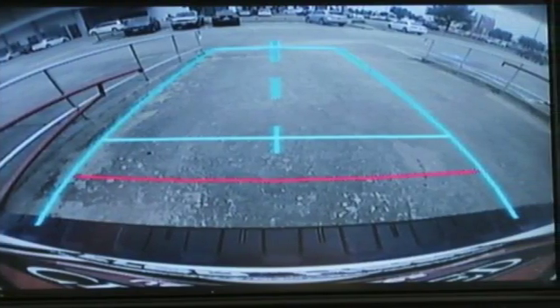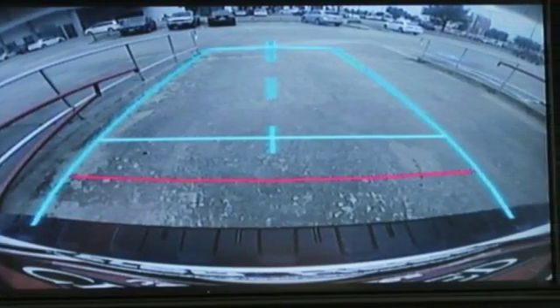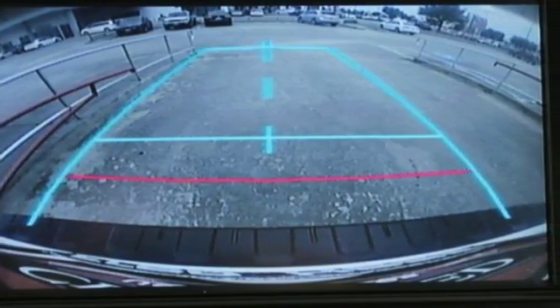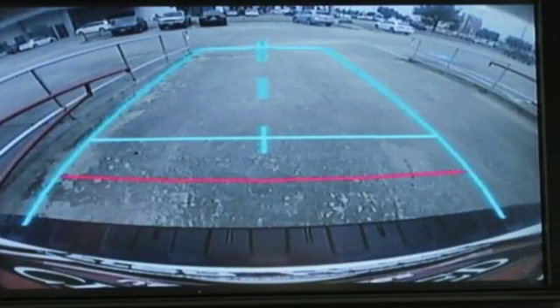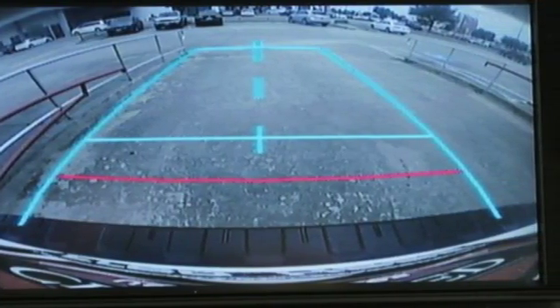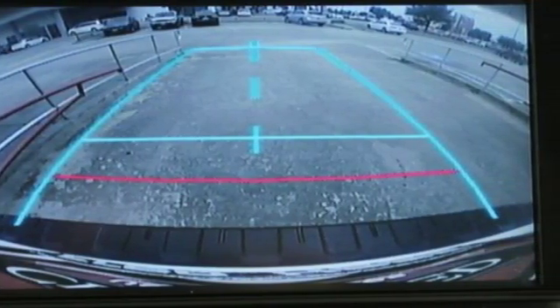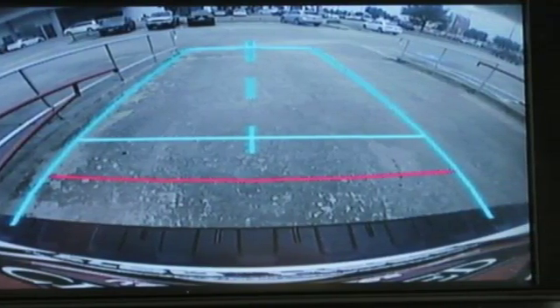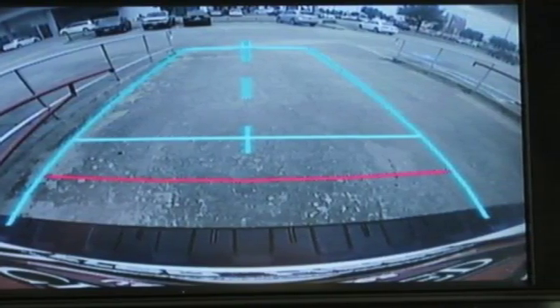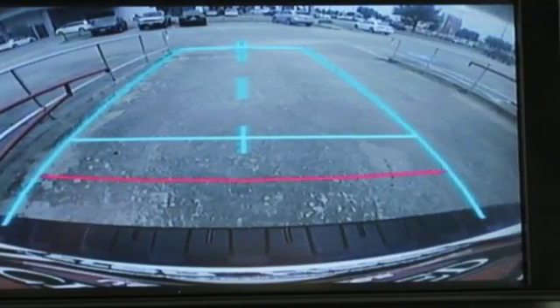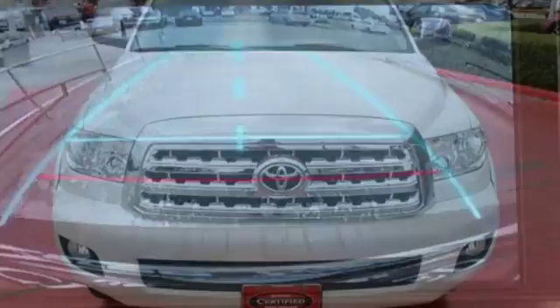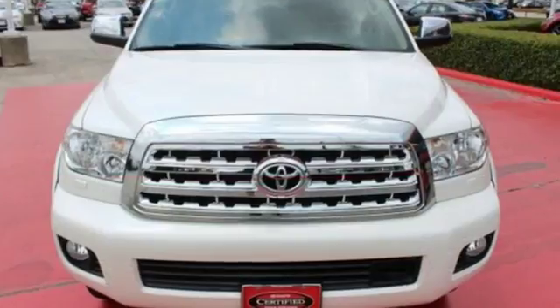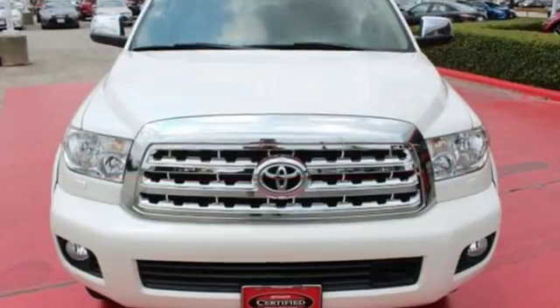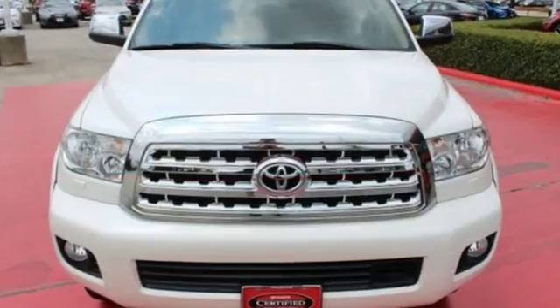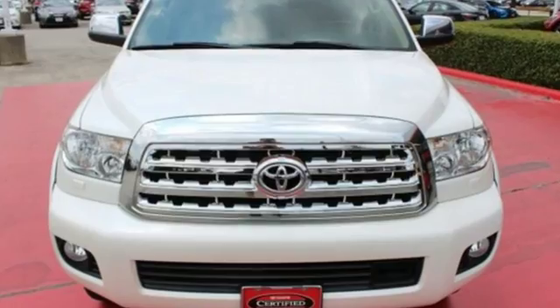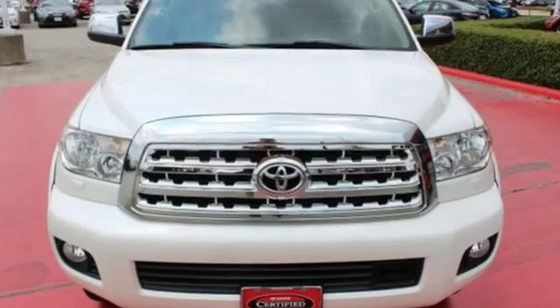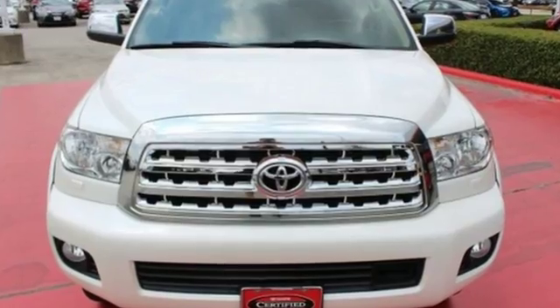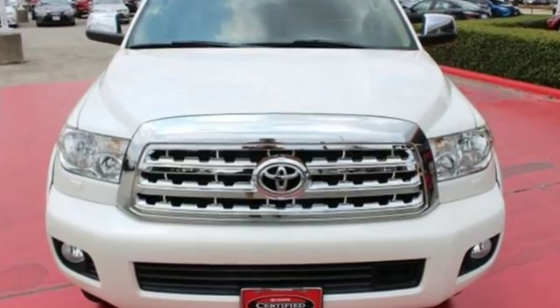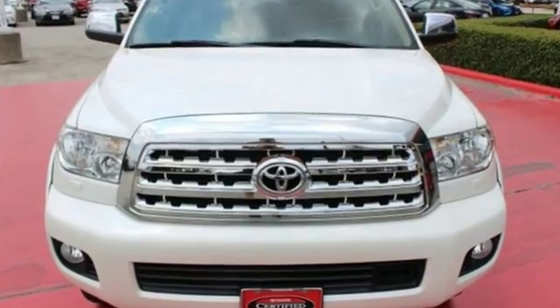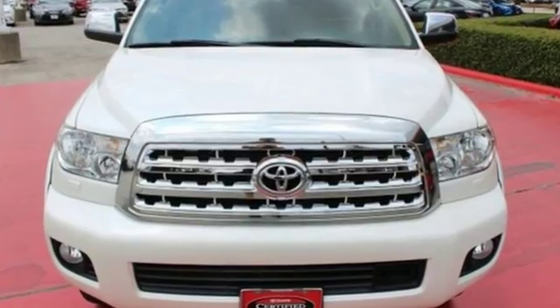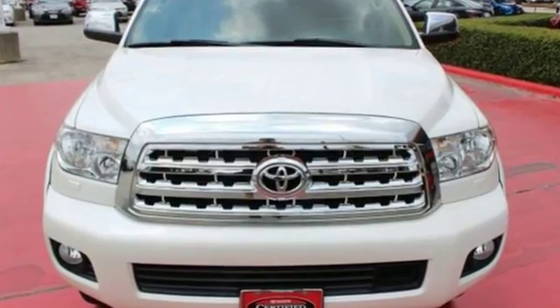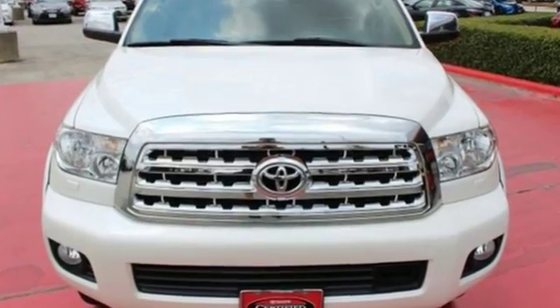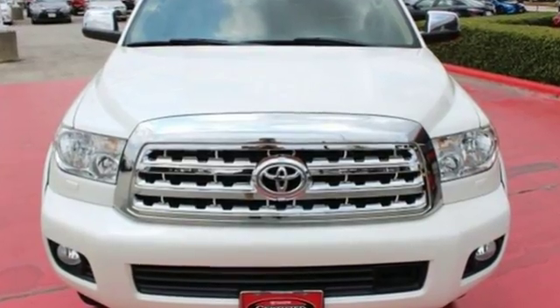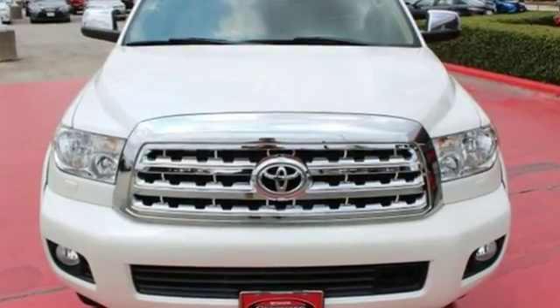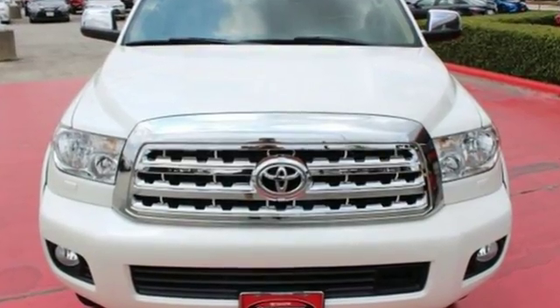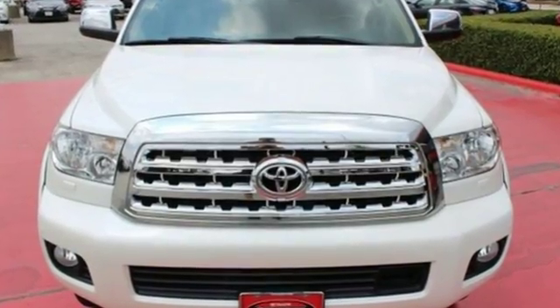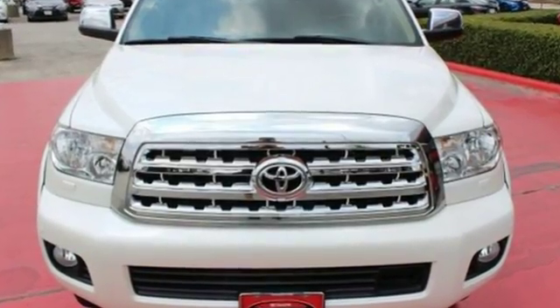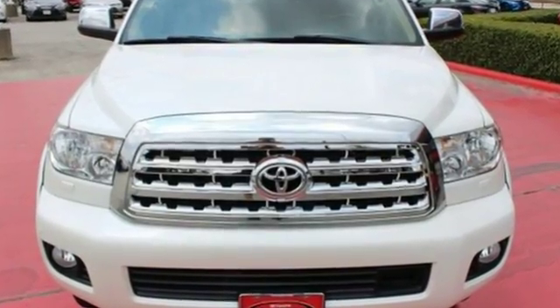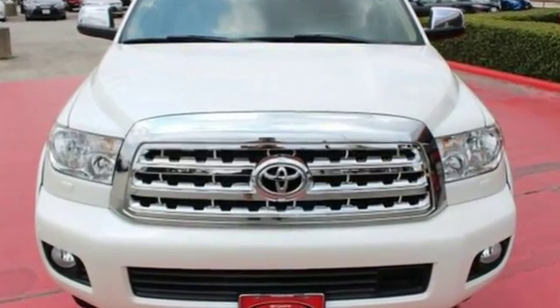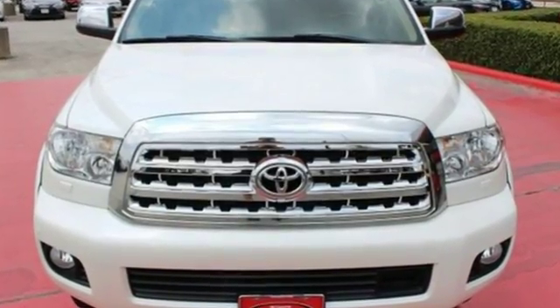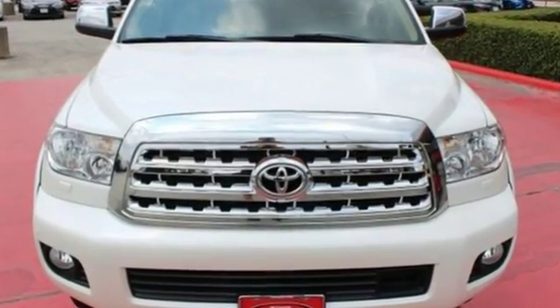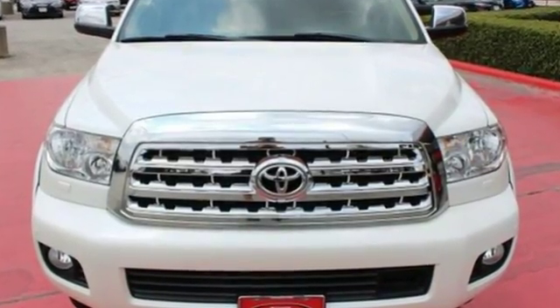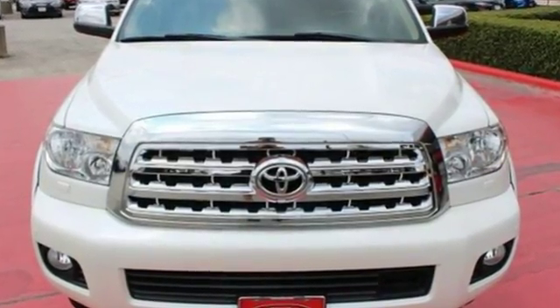Toyota — steered by ingenuity, driven by passion. Experience it for yourself today.